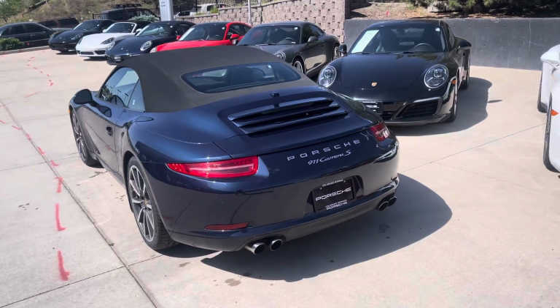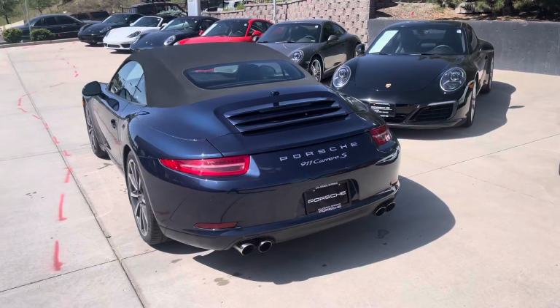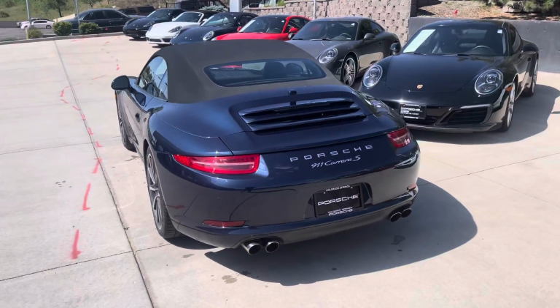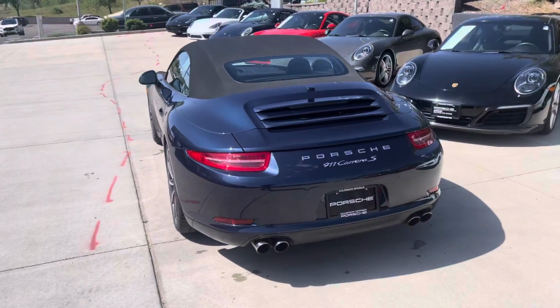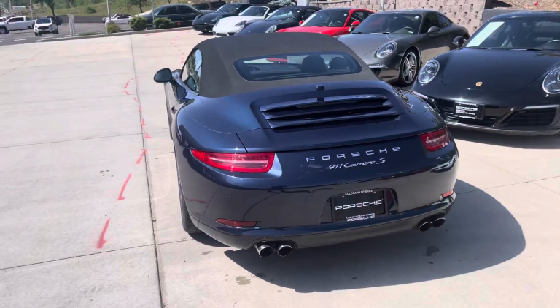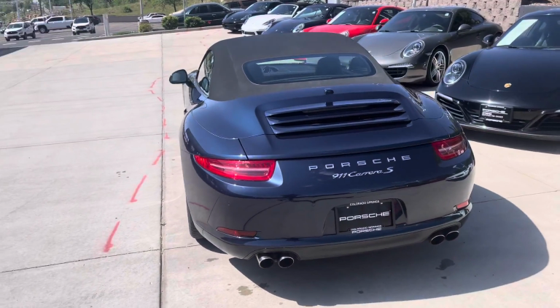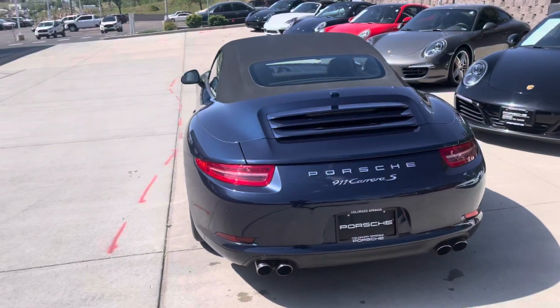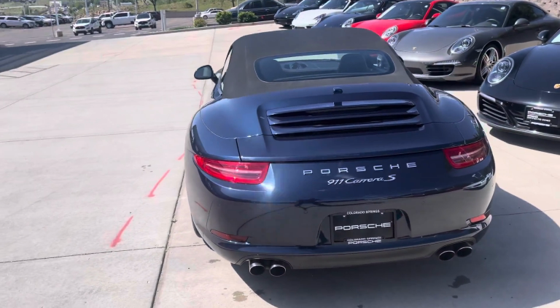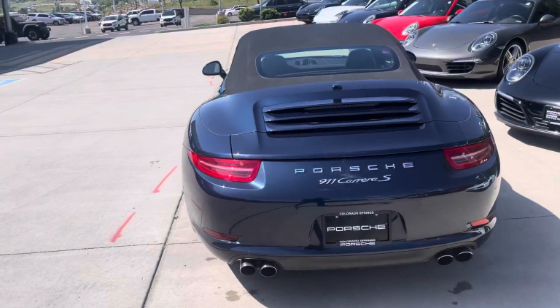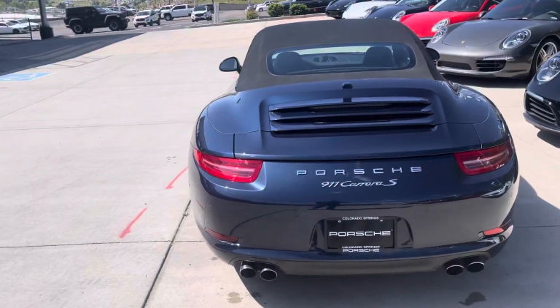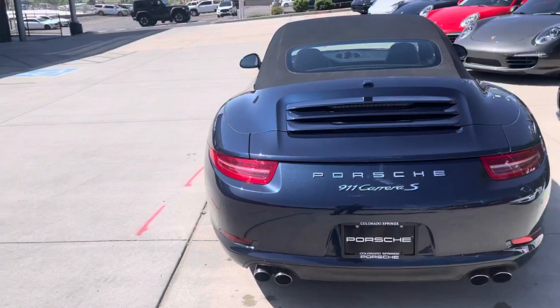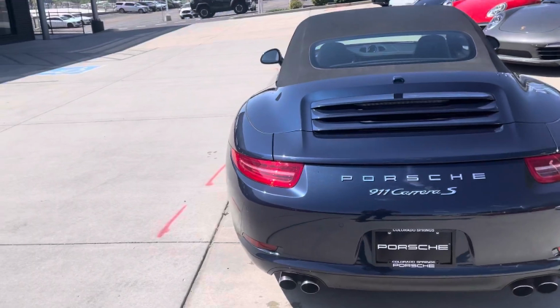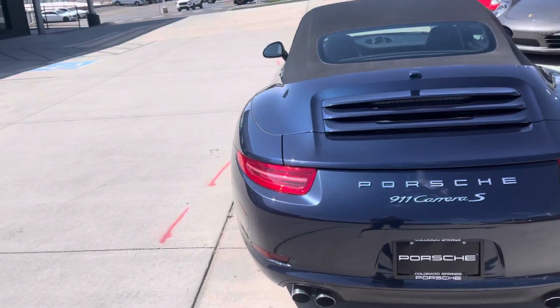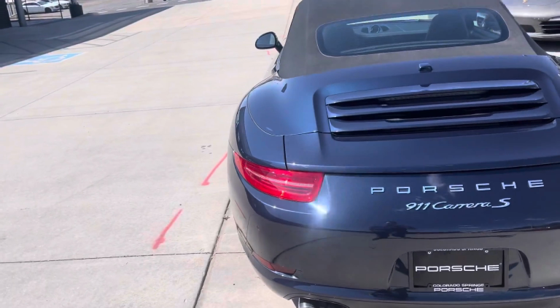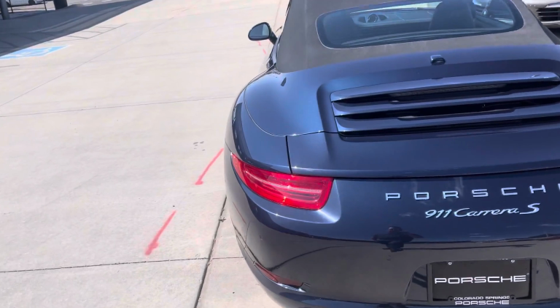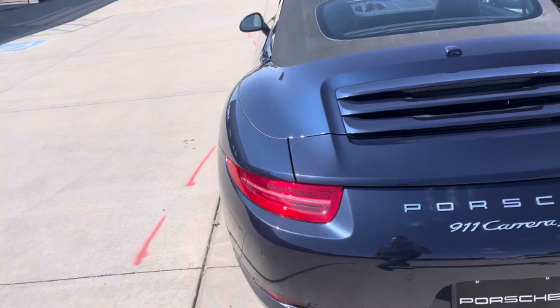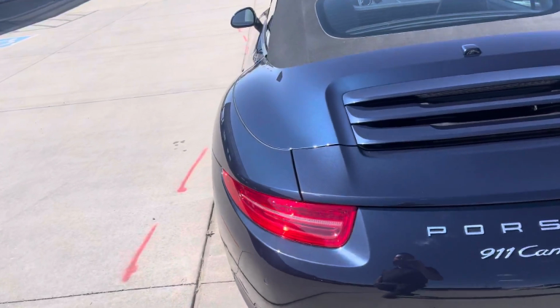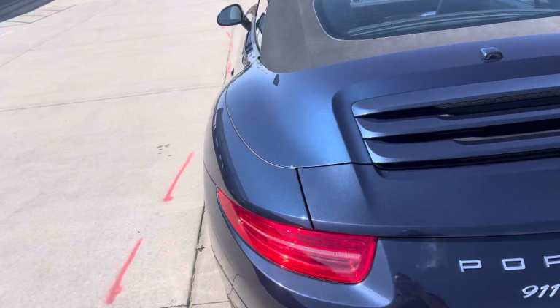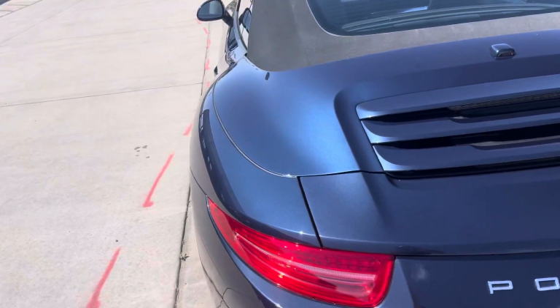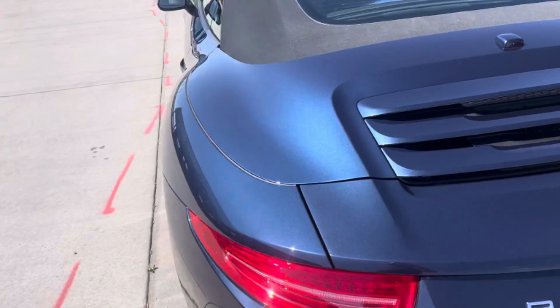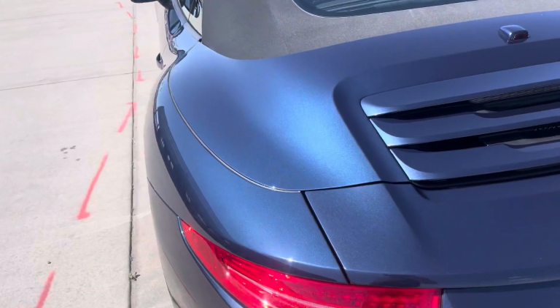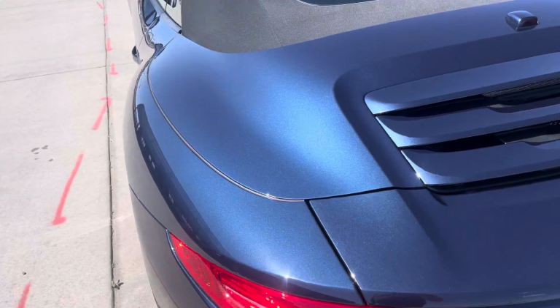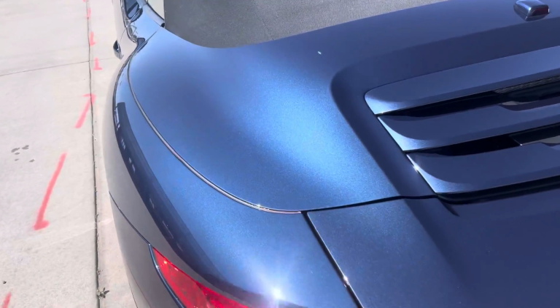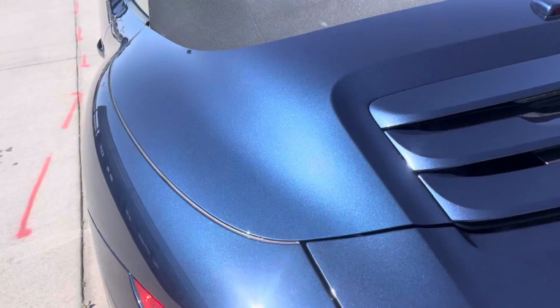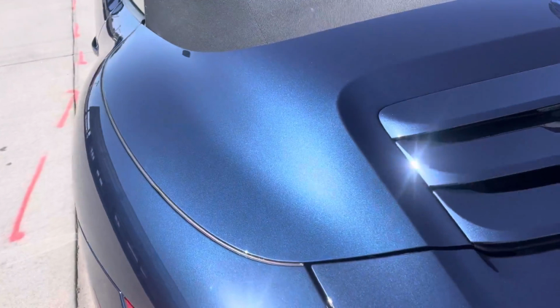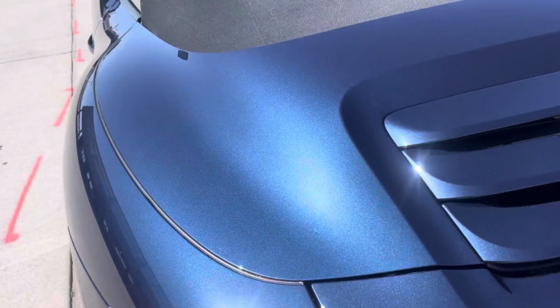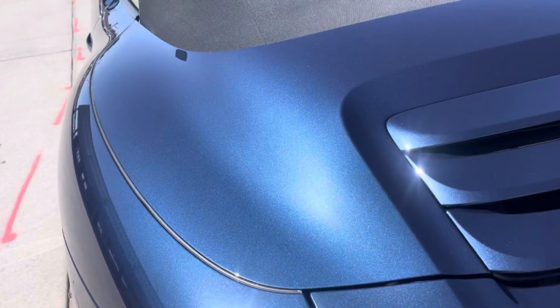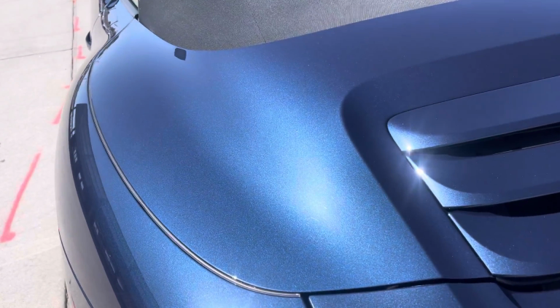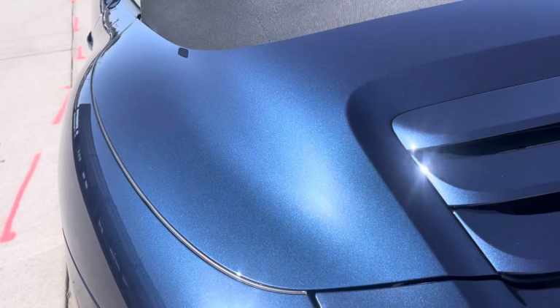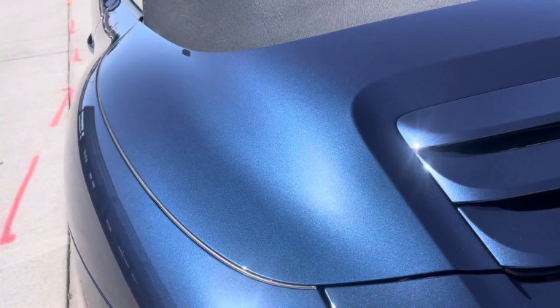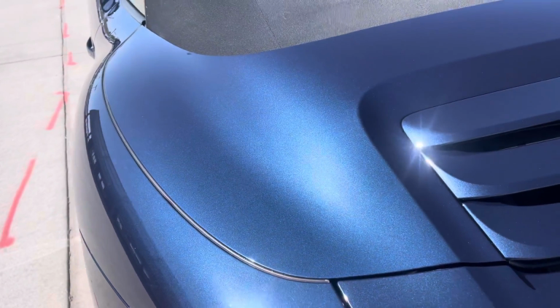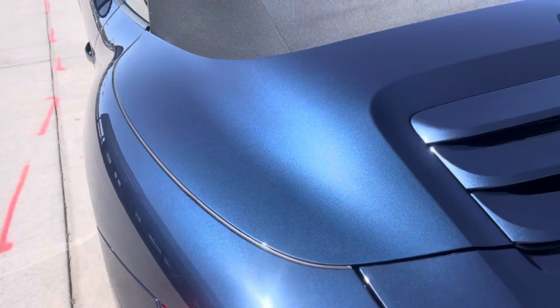So the sound out of the back of this is just absolutely magnificent, really really fun. The paint is dark blue metallic — it's a stunner, a really pretty car.